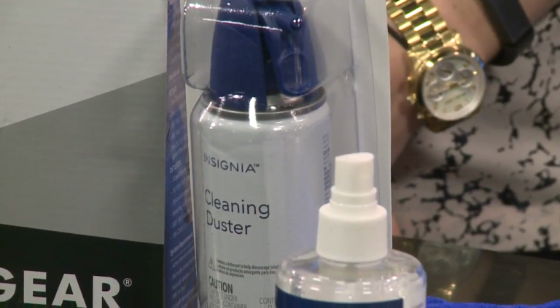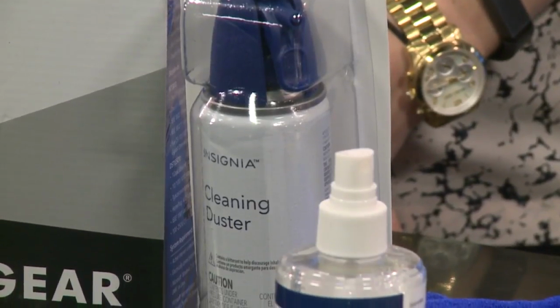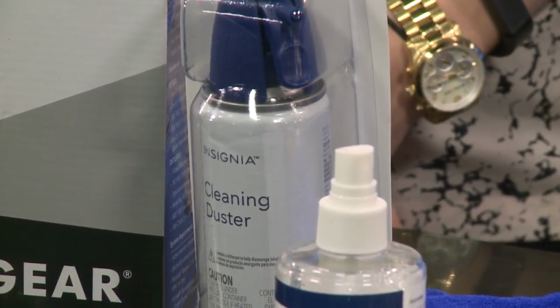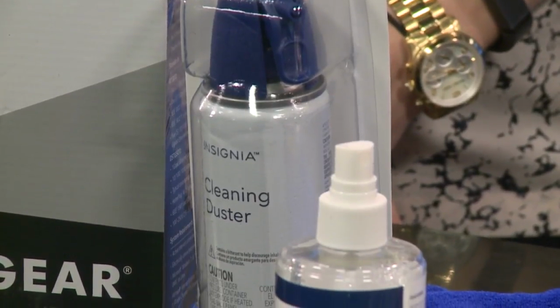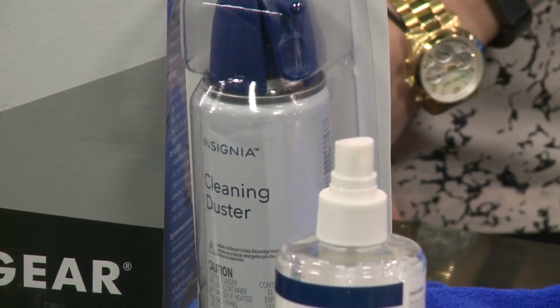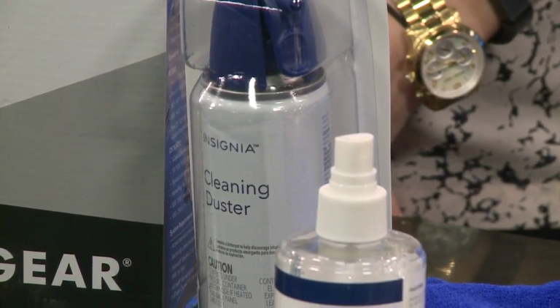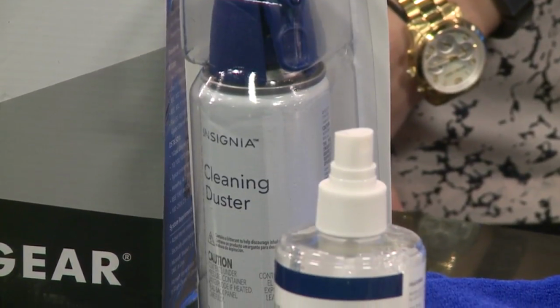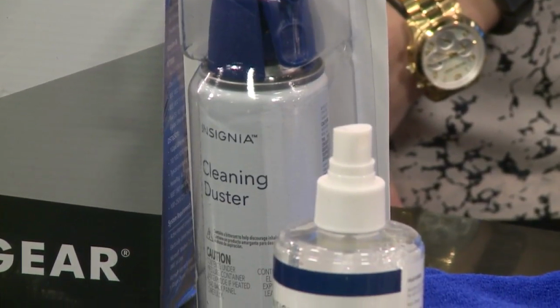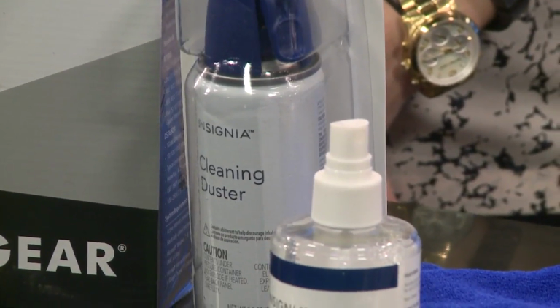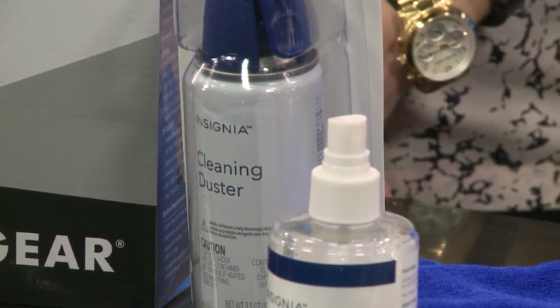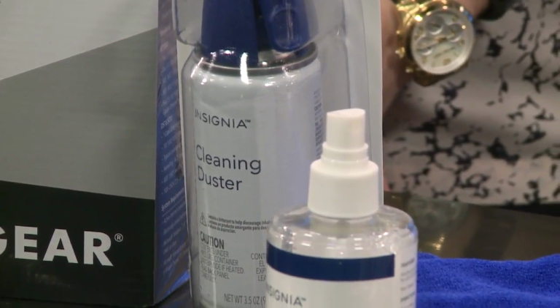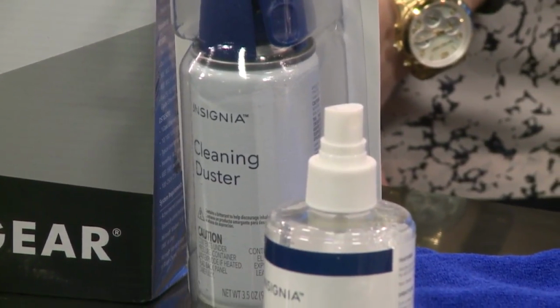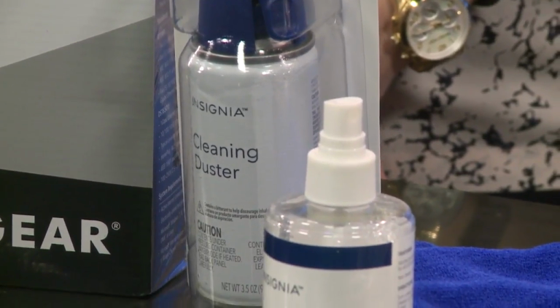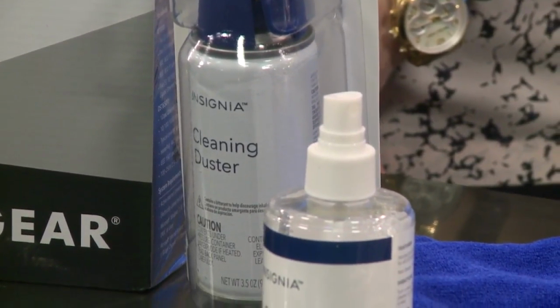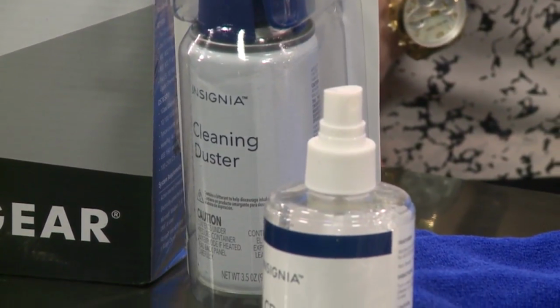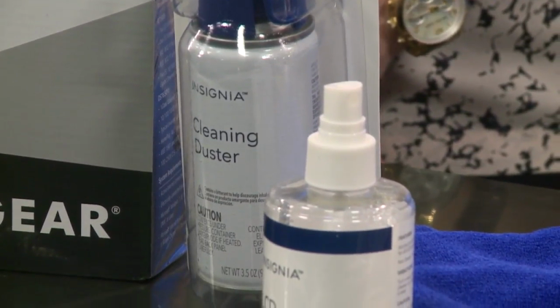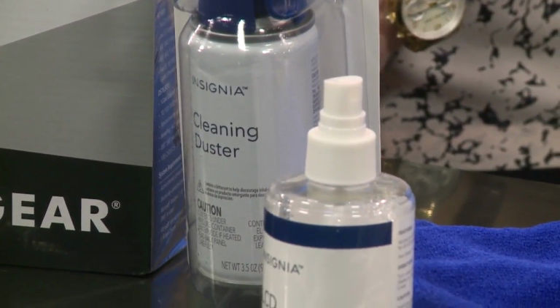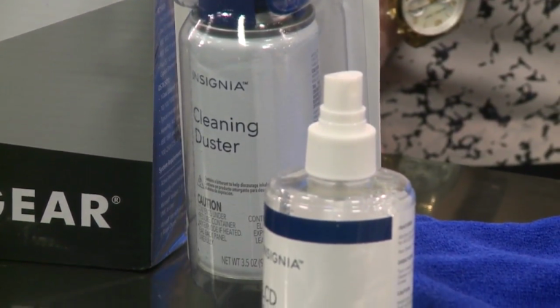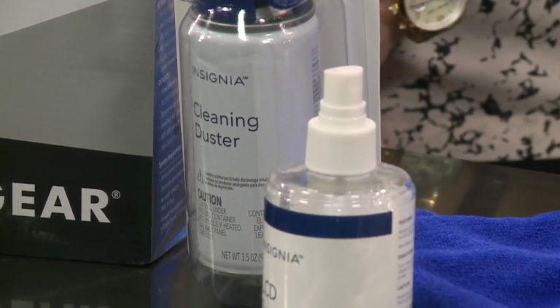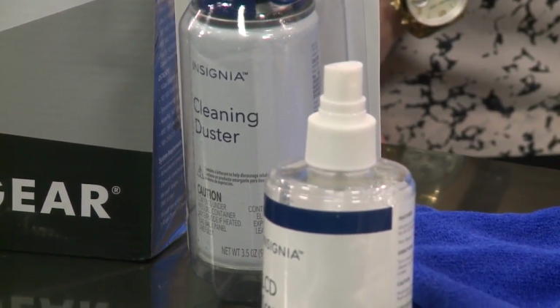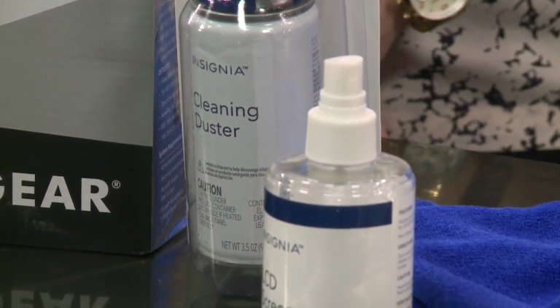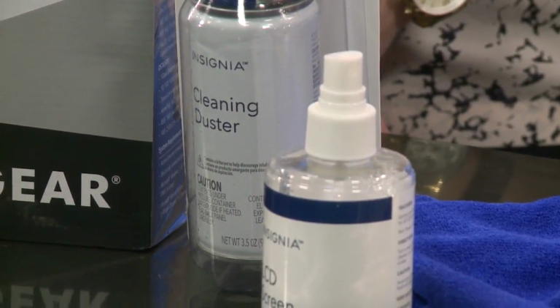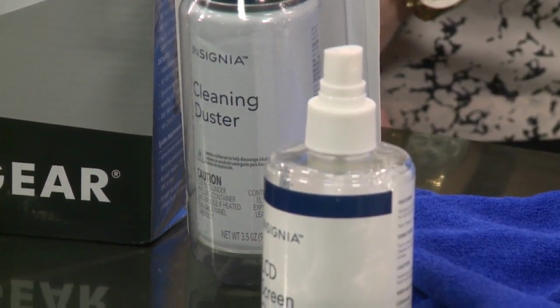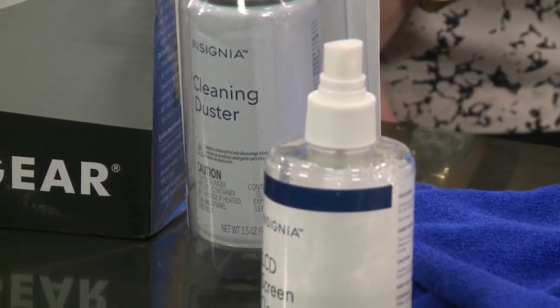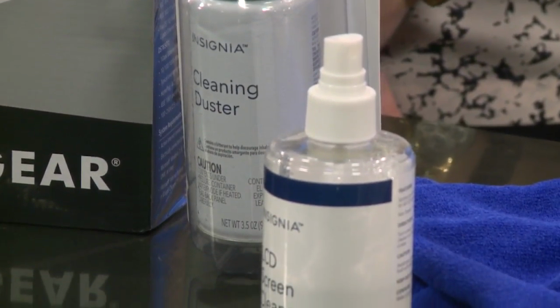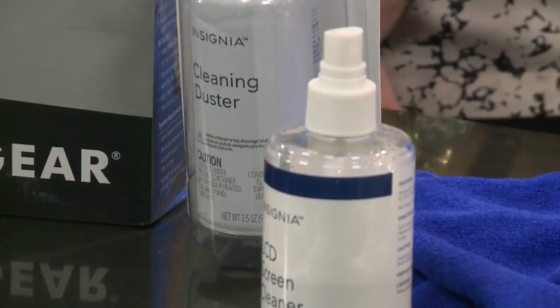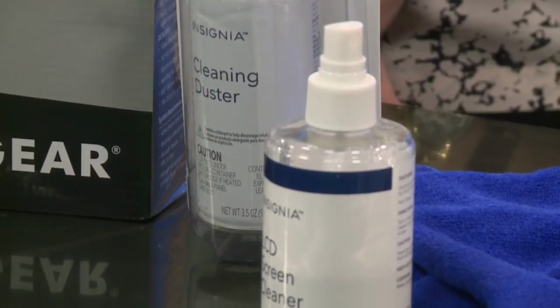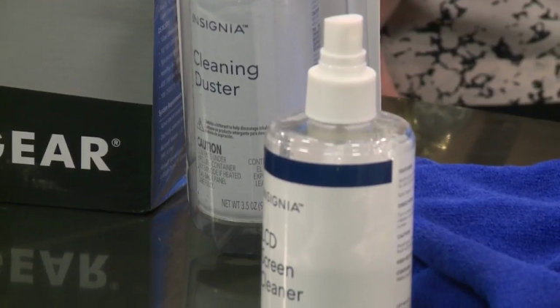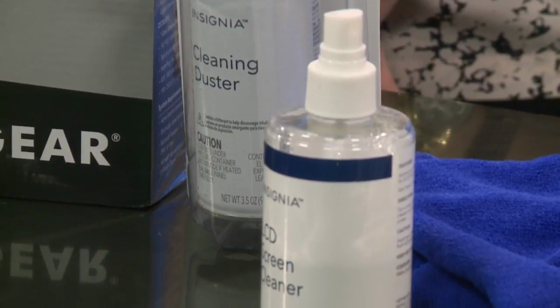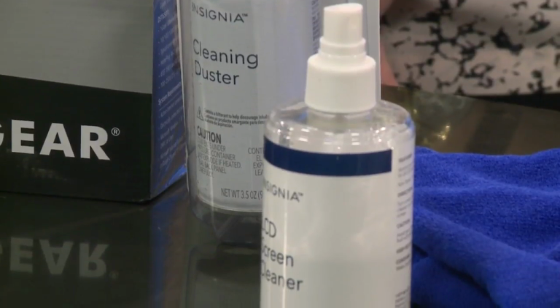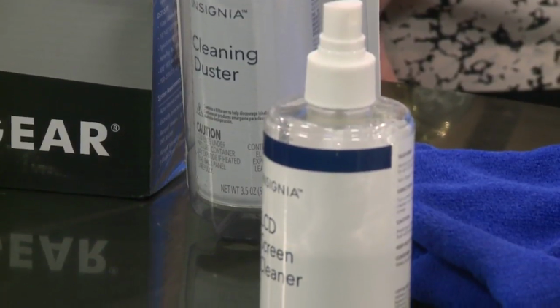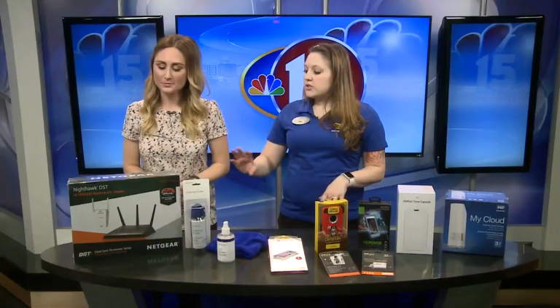For towers, keyboards, and printers, simple canned air is great — especially on keyboards. Turn them upside down and spray out all the crumbs.